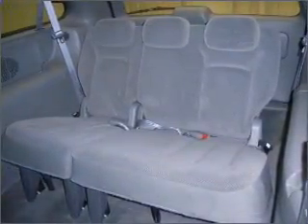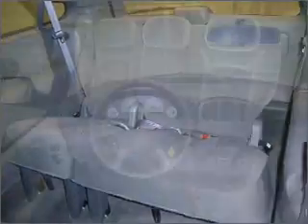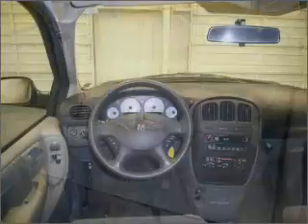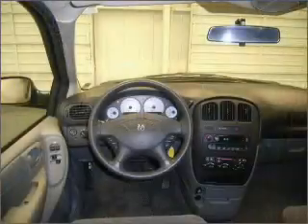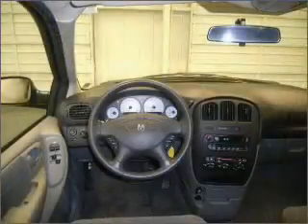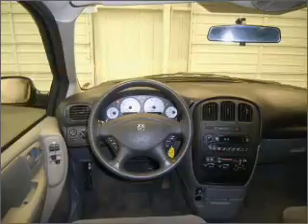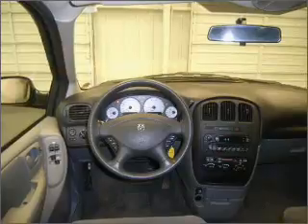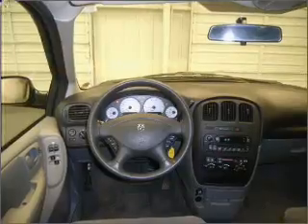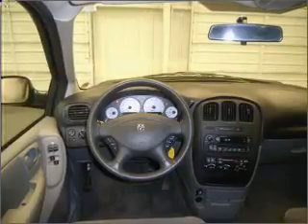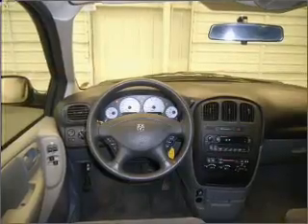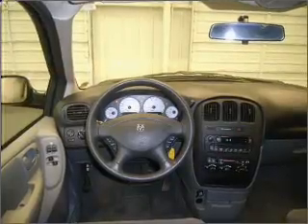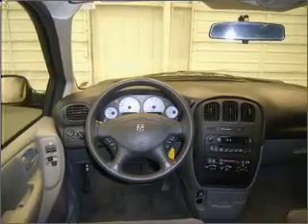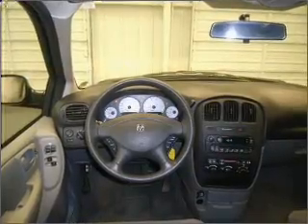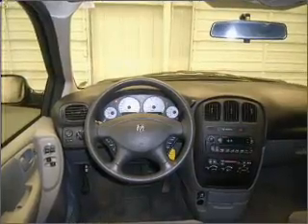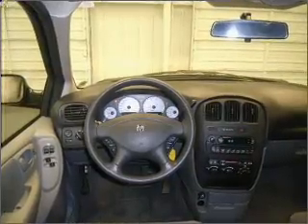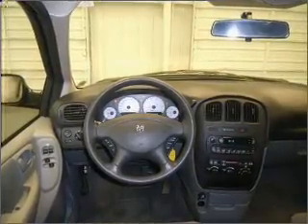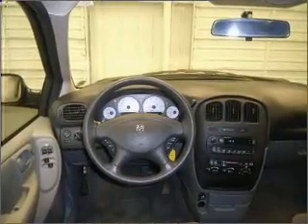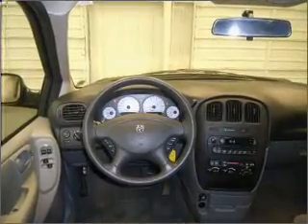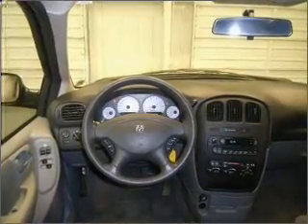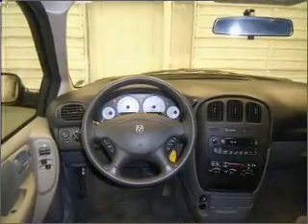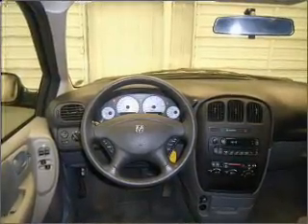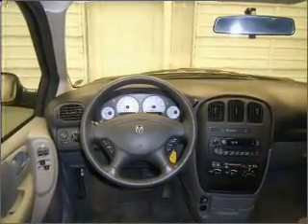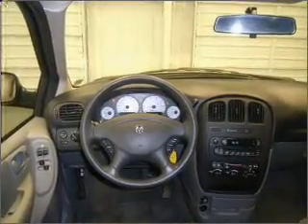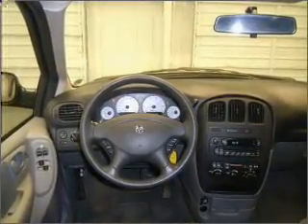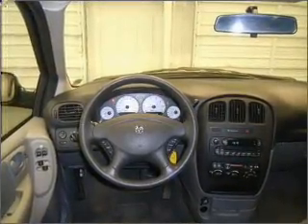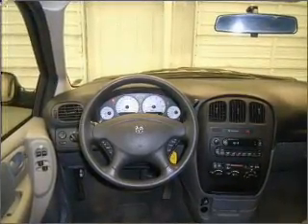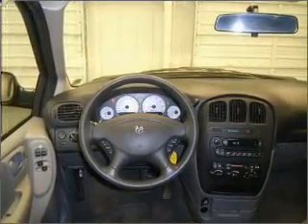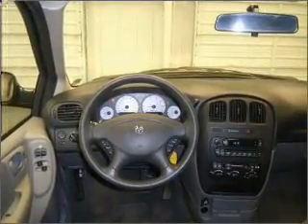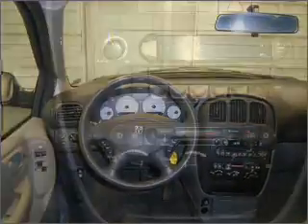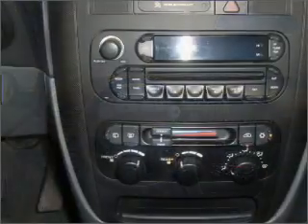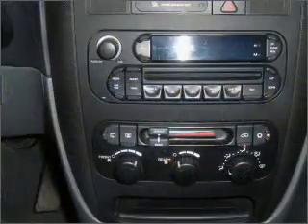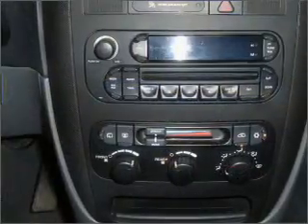We would love to put you in the driver's seat of this Grand Caravan. Please contact us for more information.